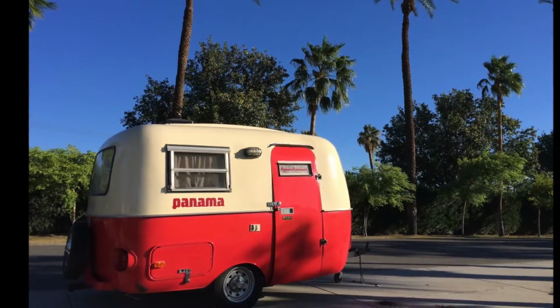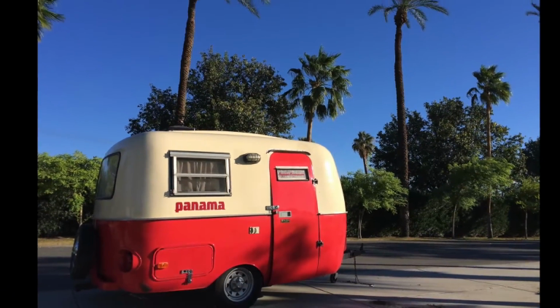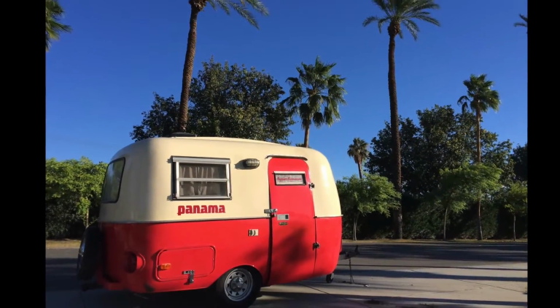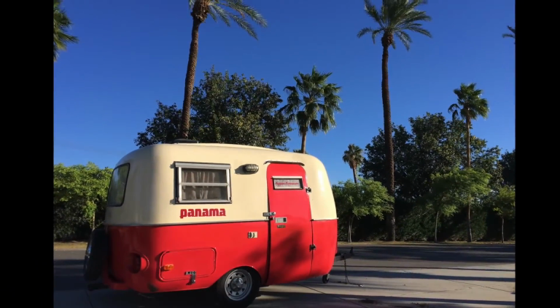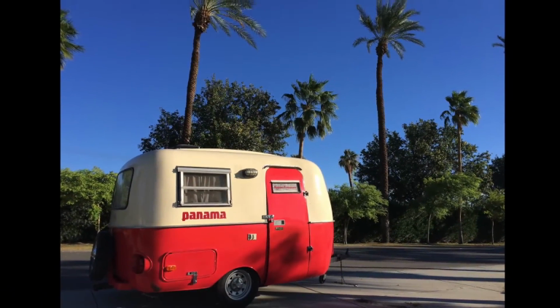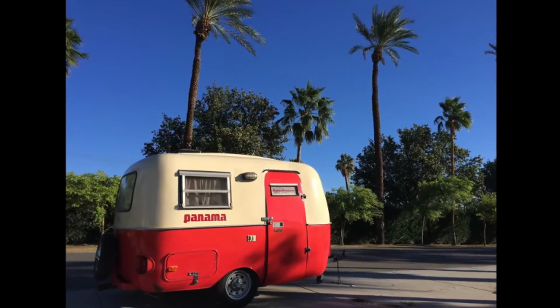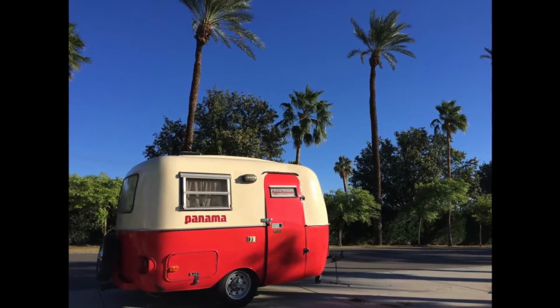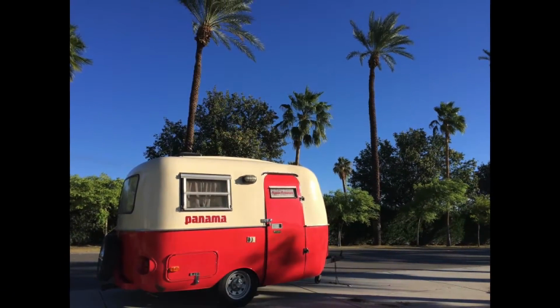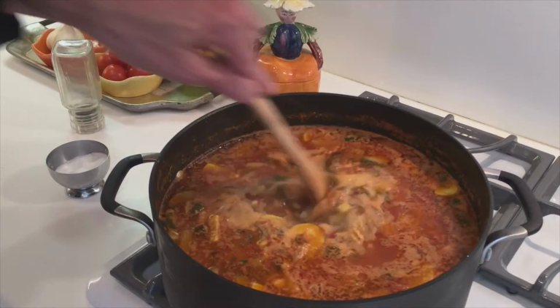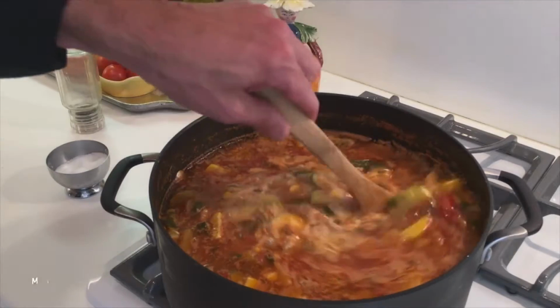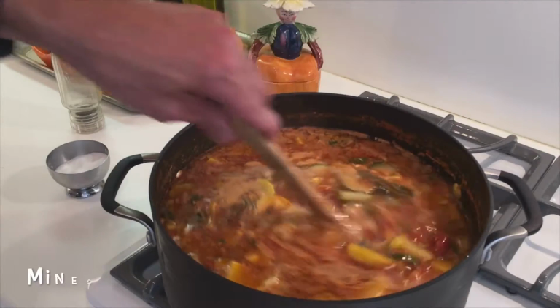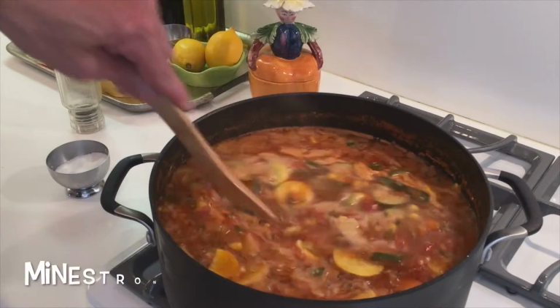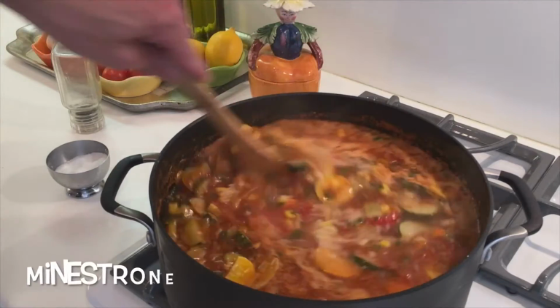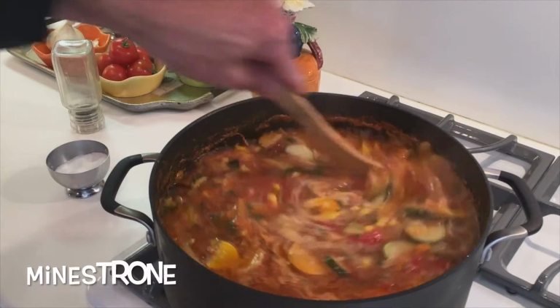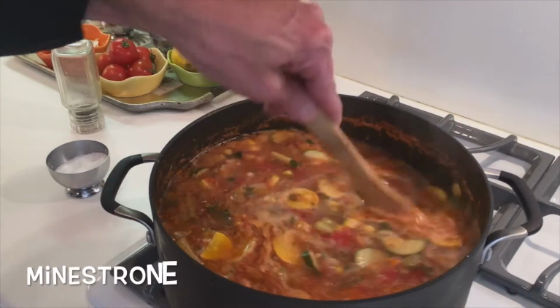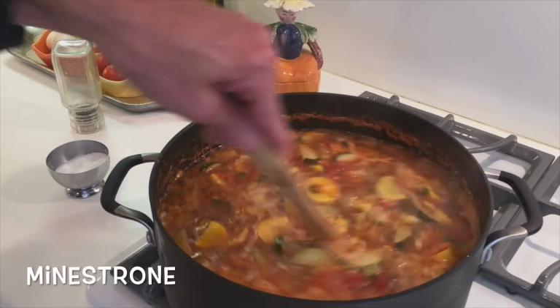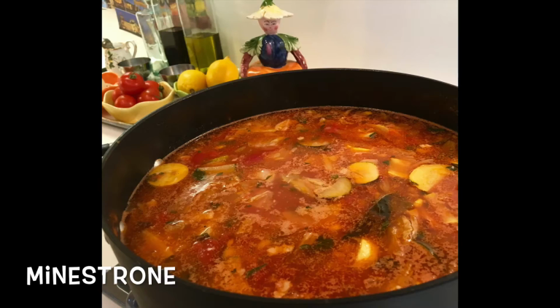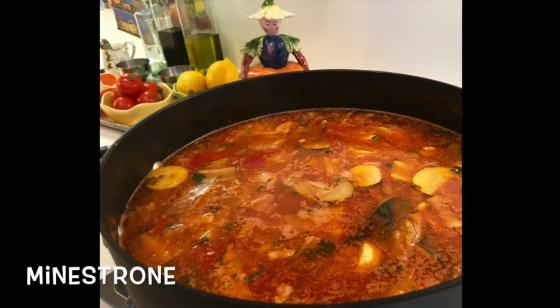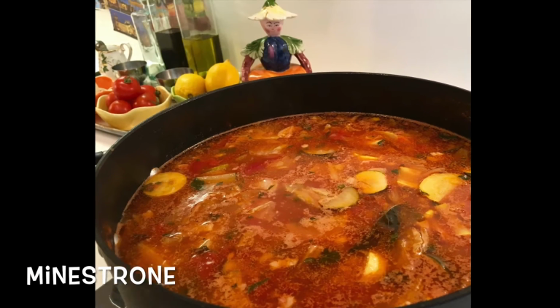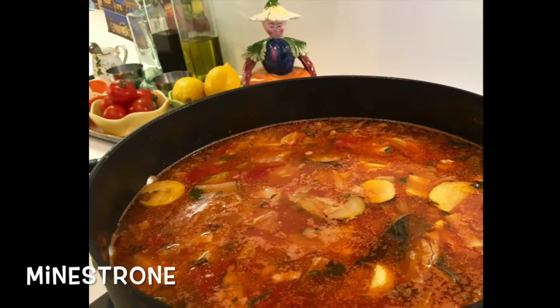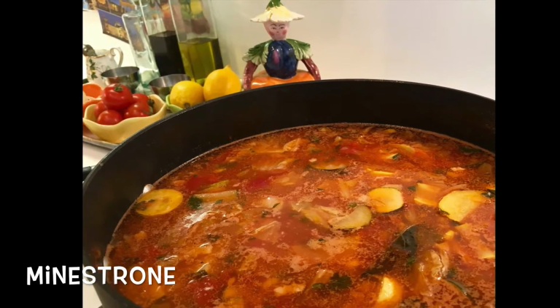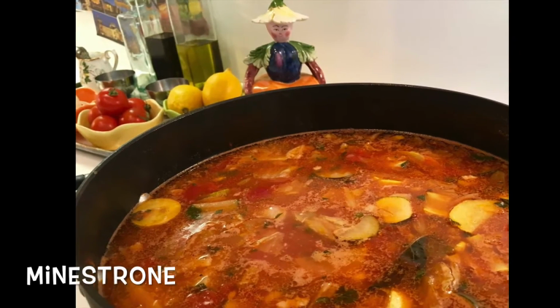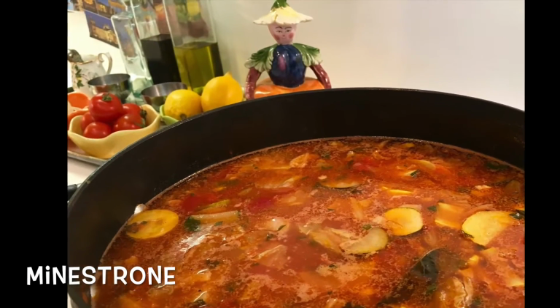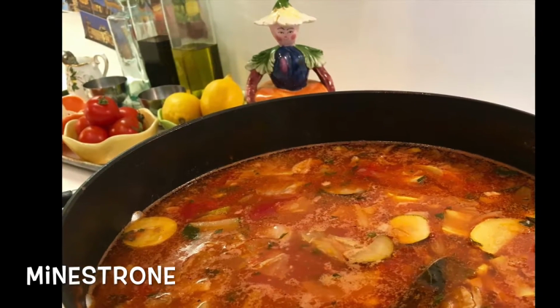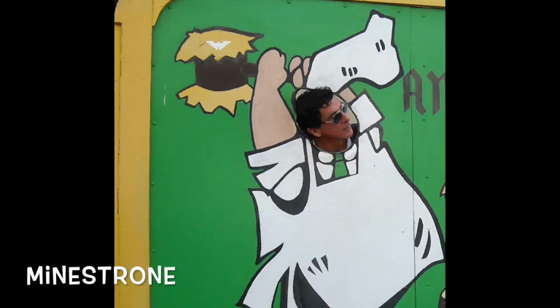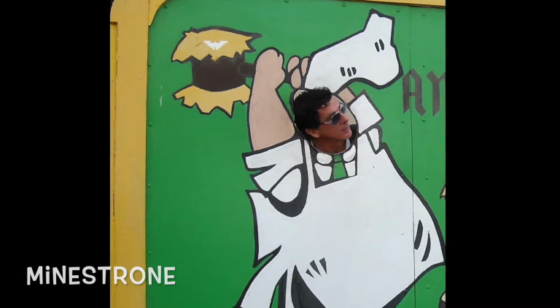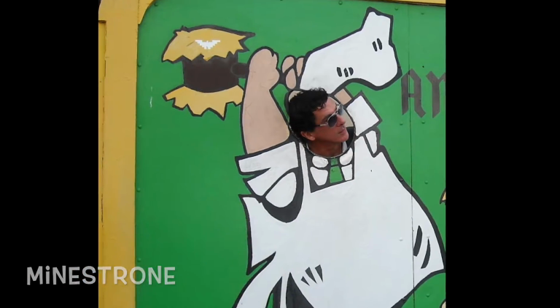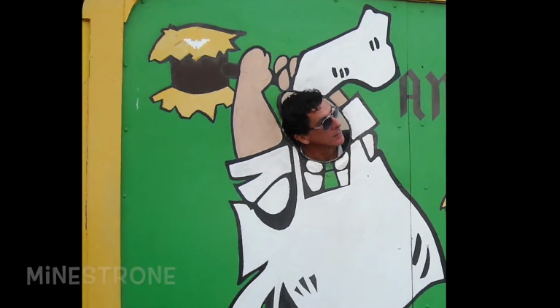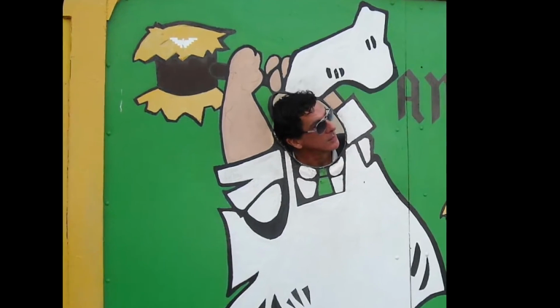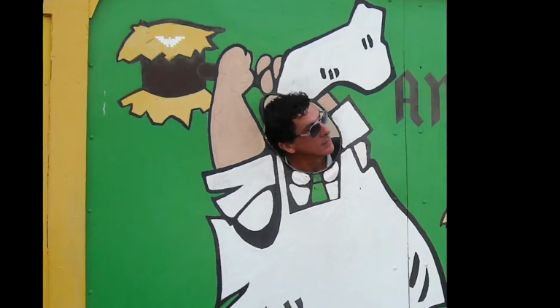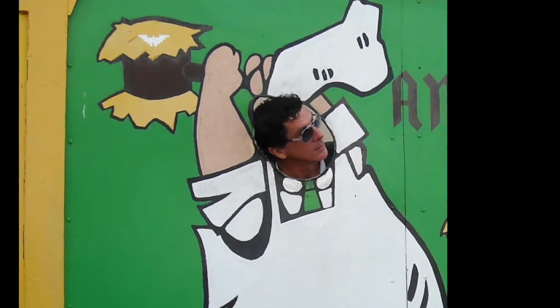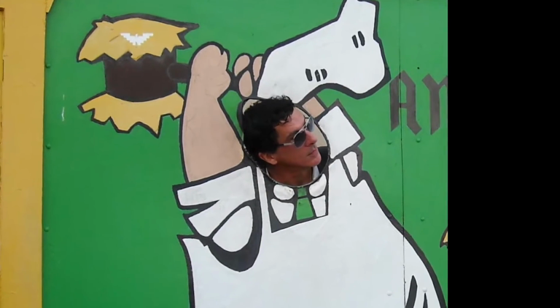Today I'm going to show you how to cook Minestrani. It's an Italian vegetable soup and it's just so nice.